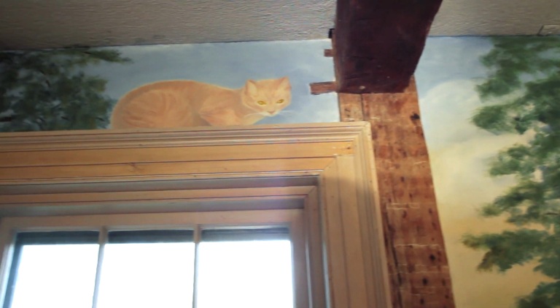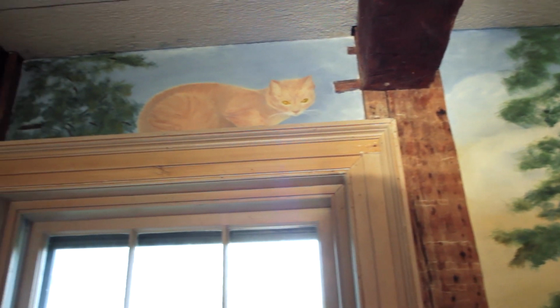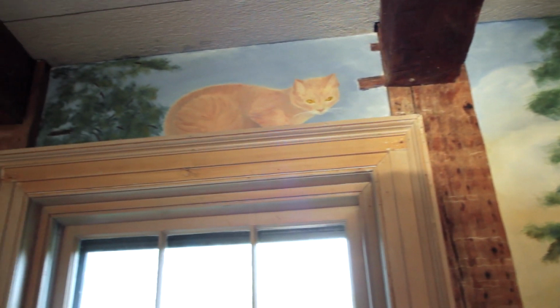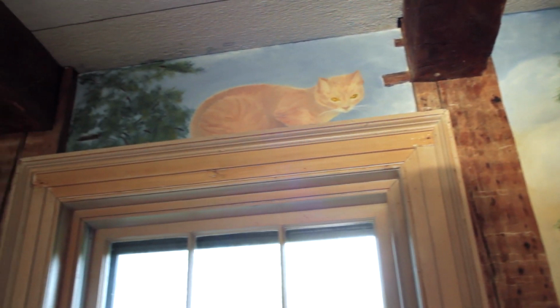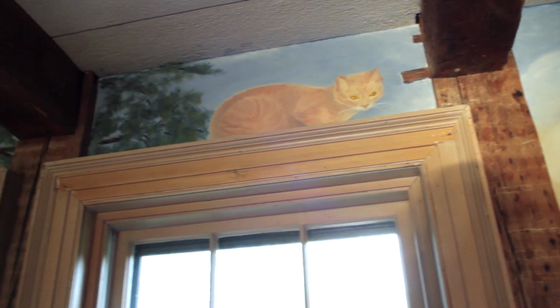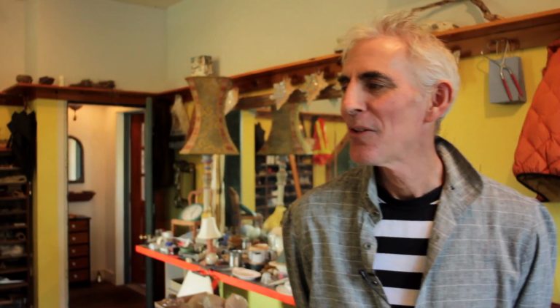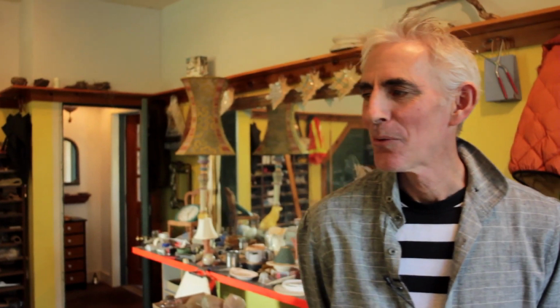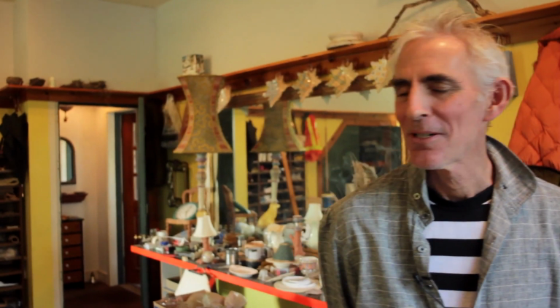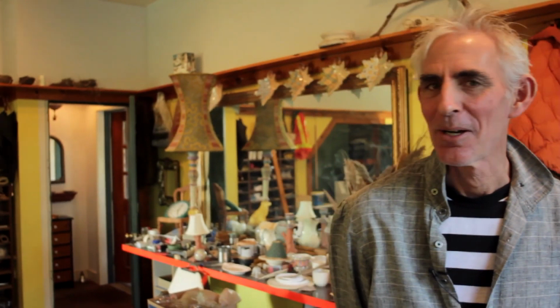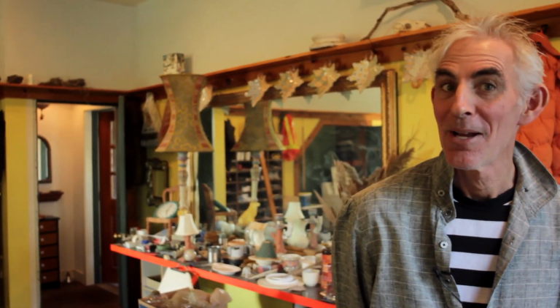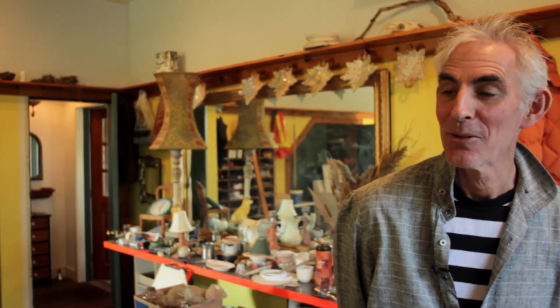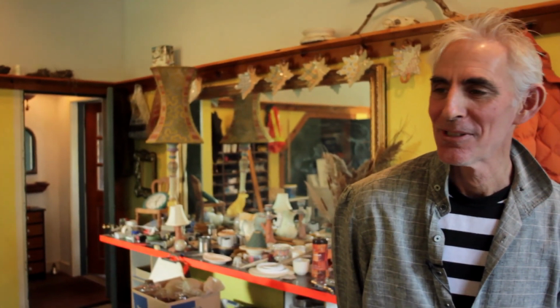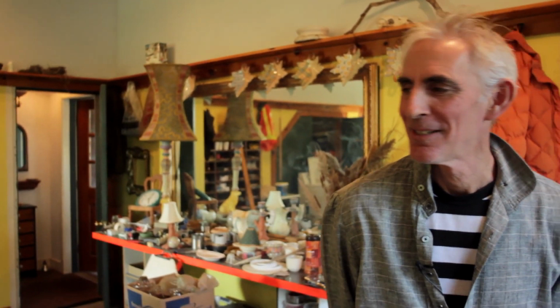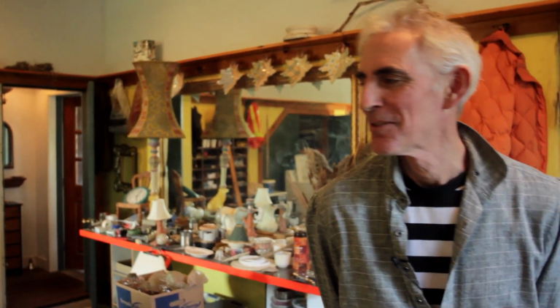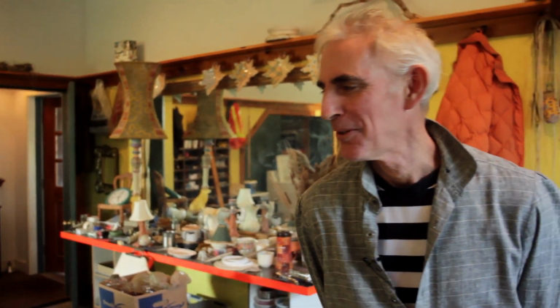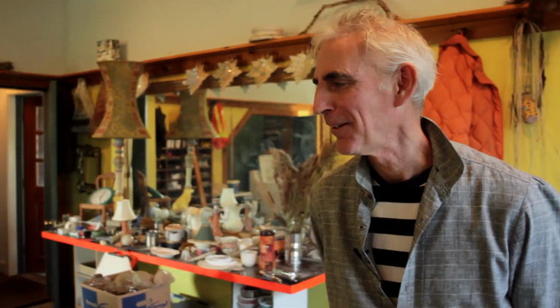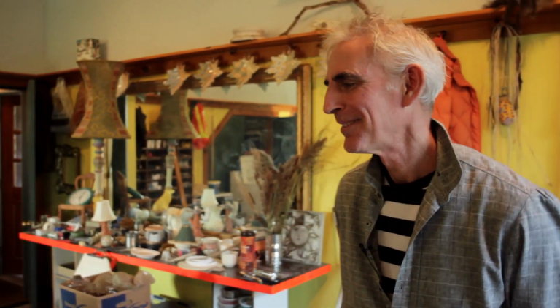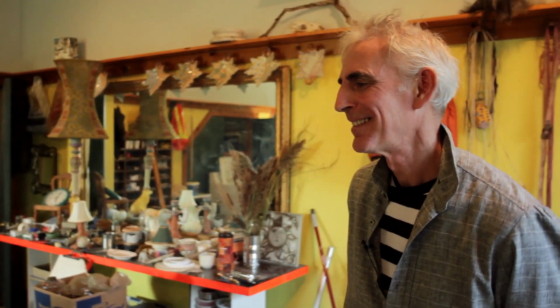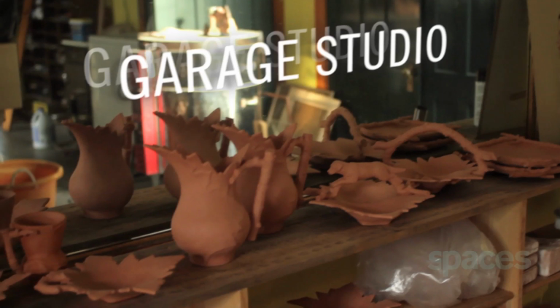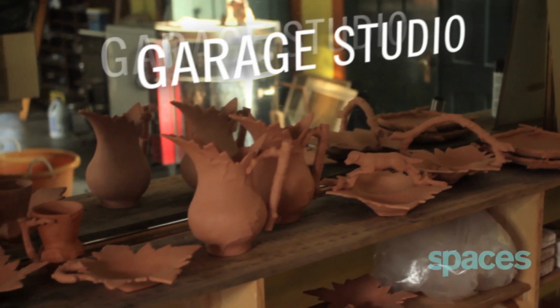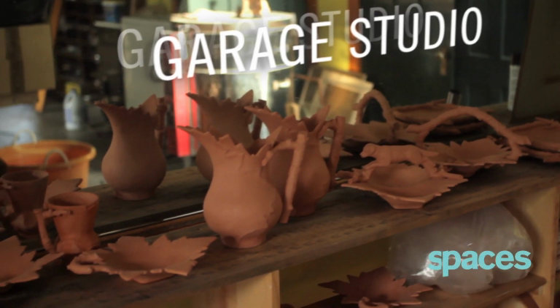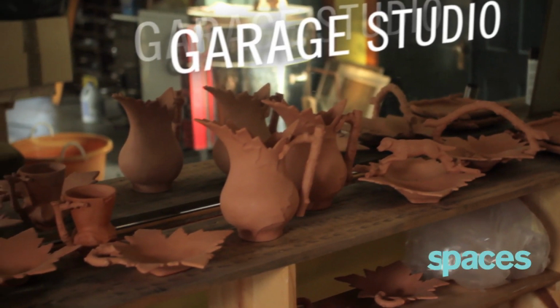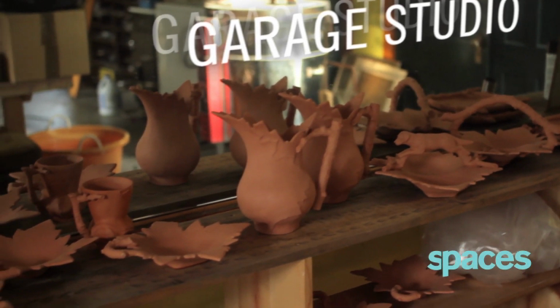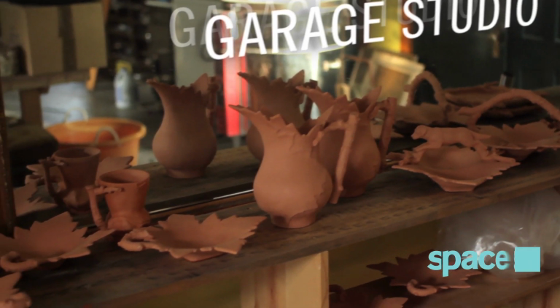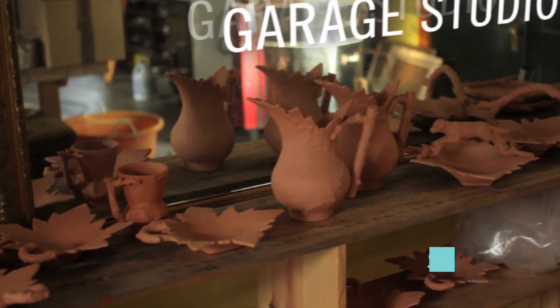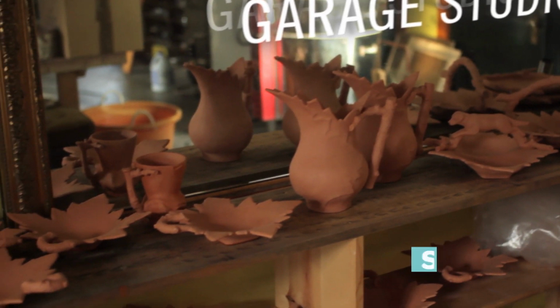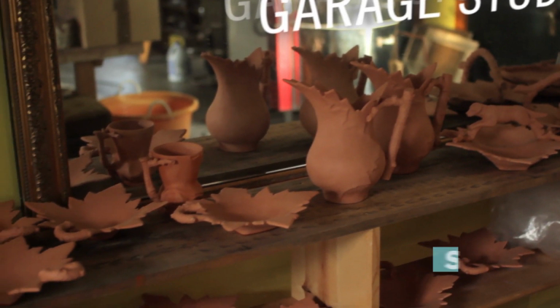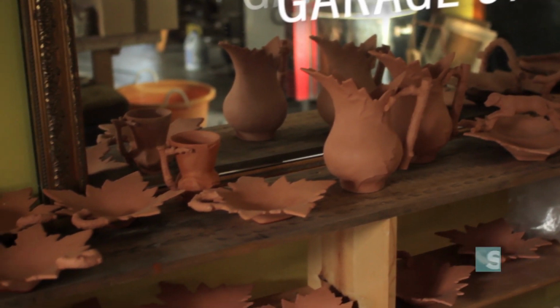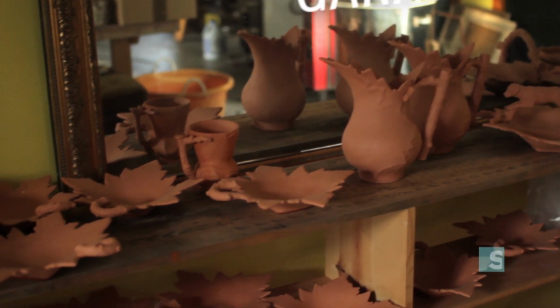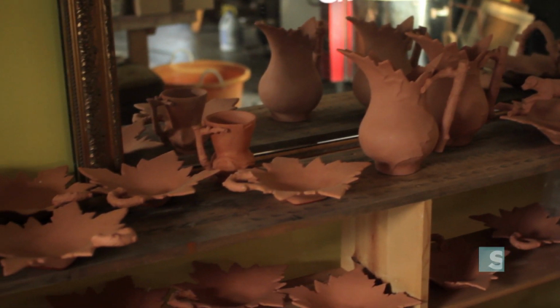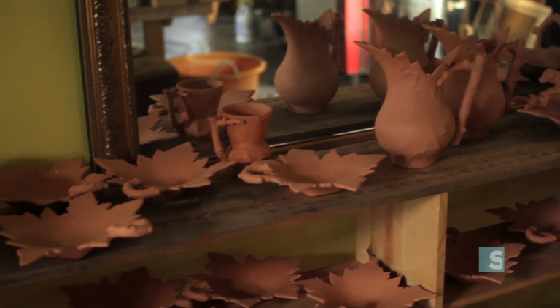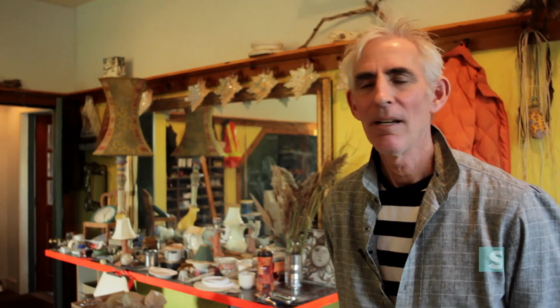We're actually in the garage that I'm now using as a studio. I probably work in here every day.